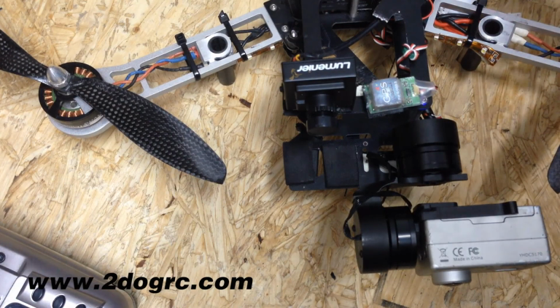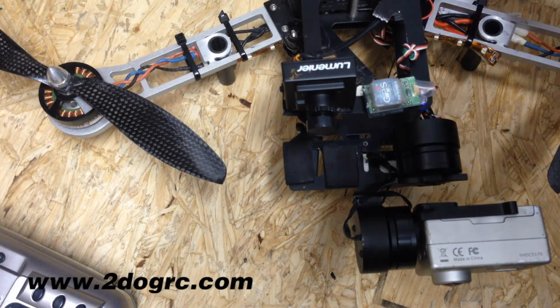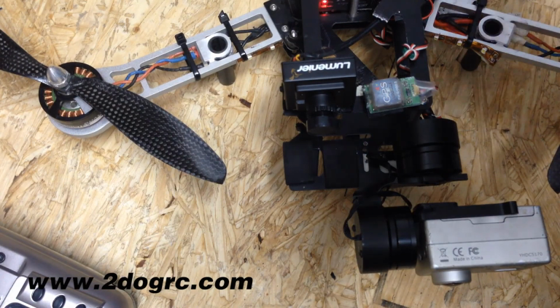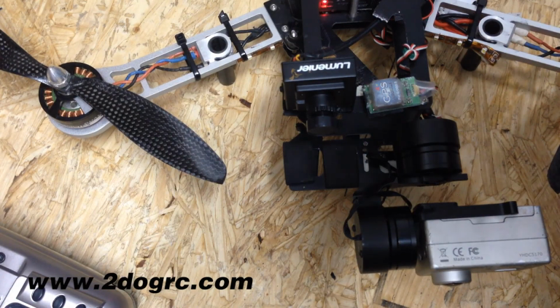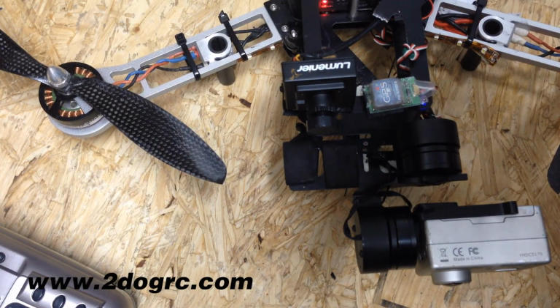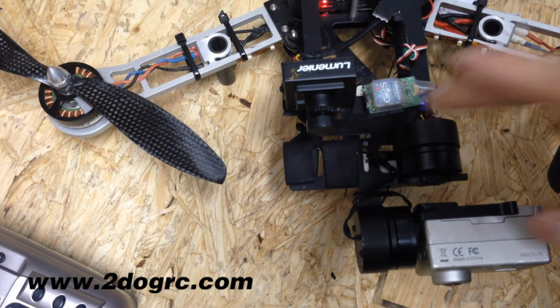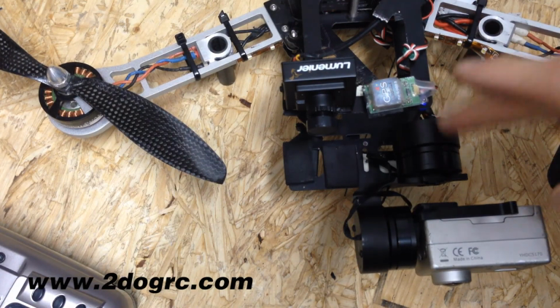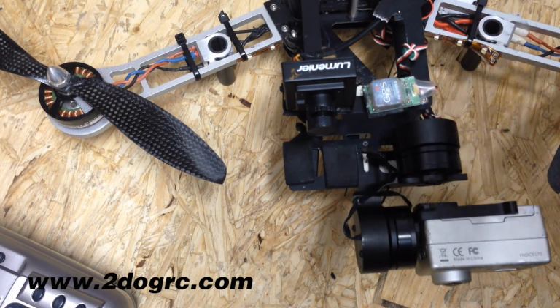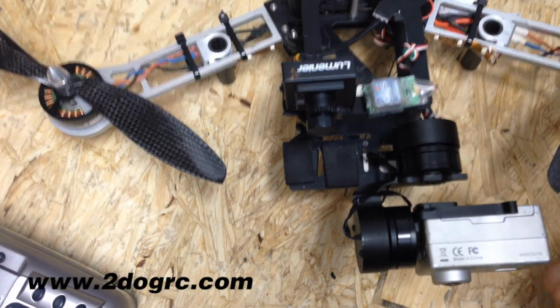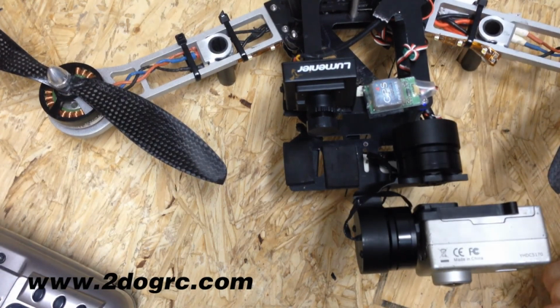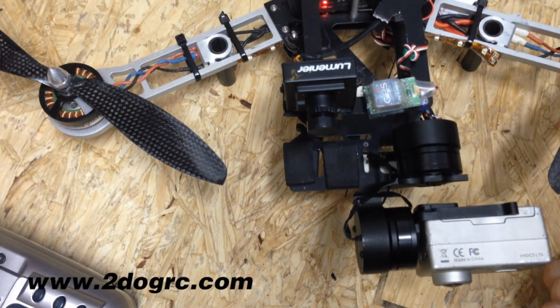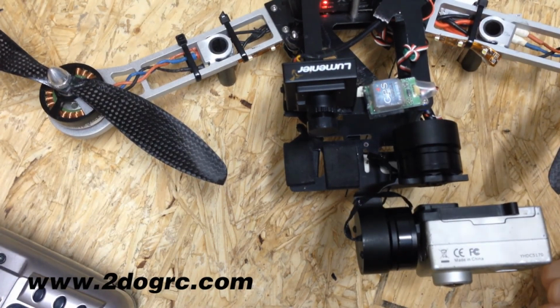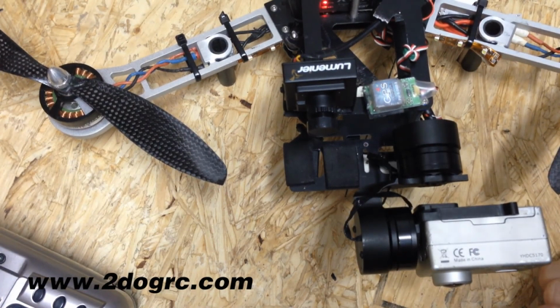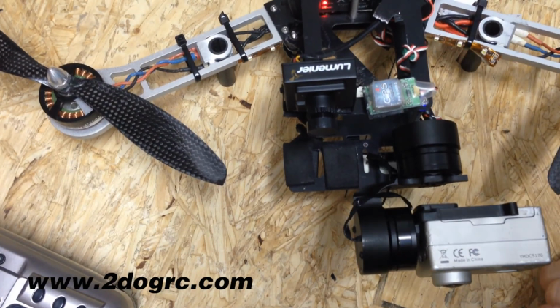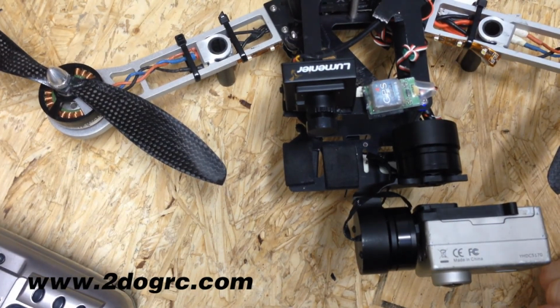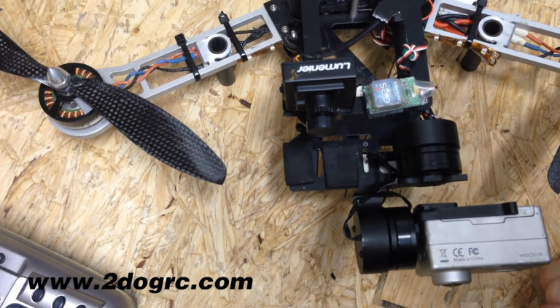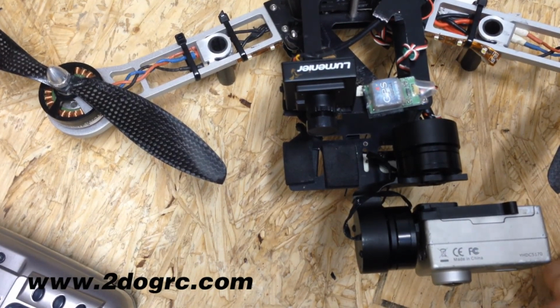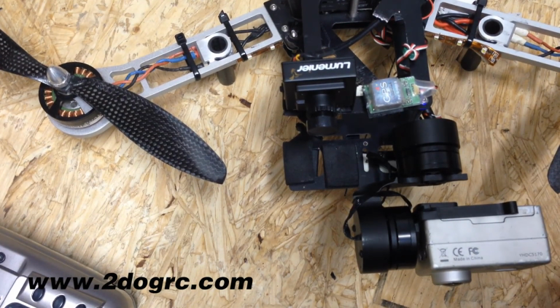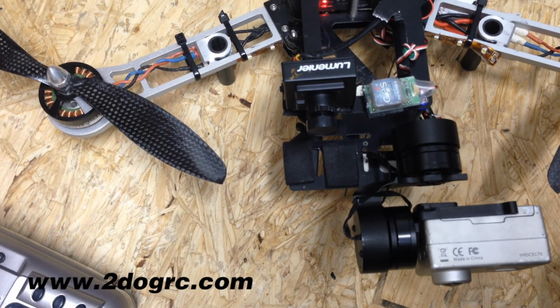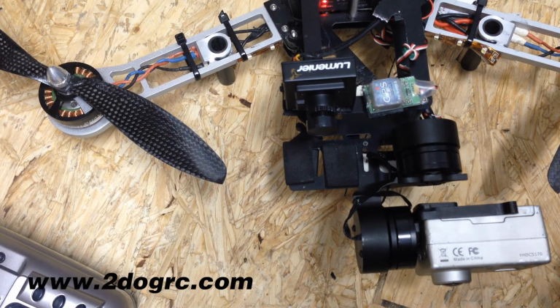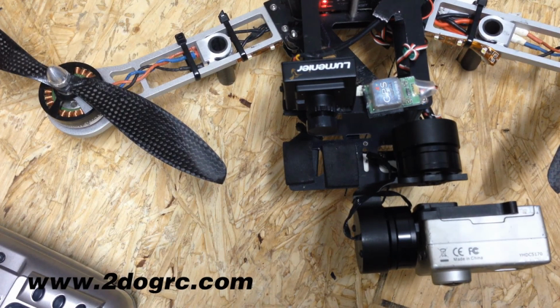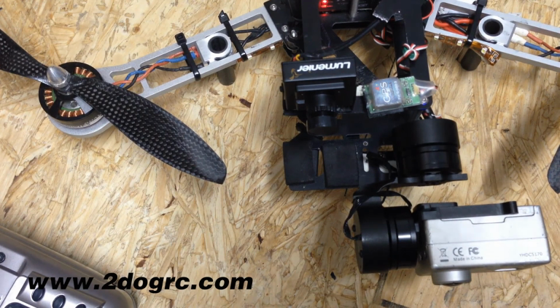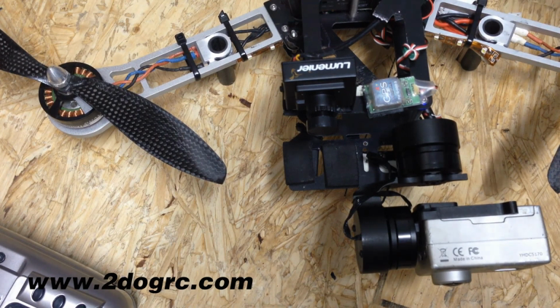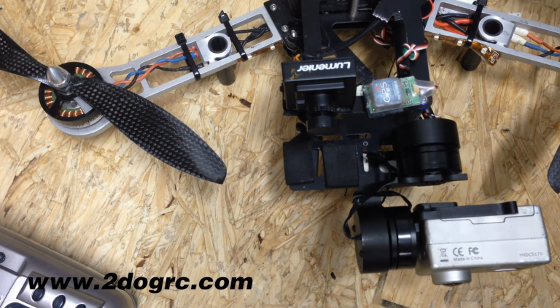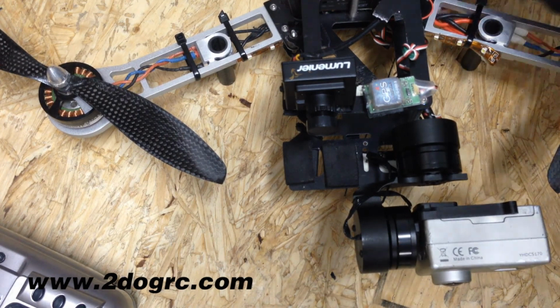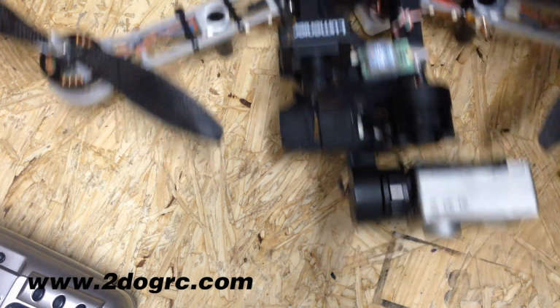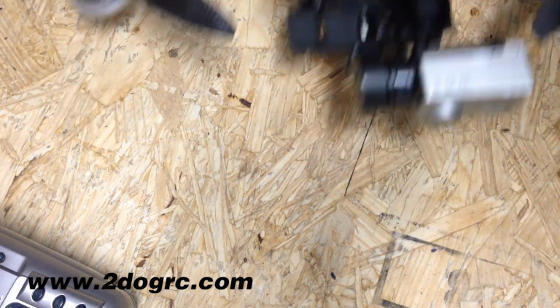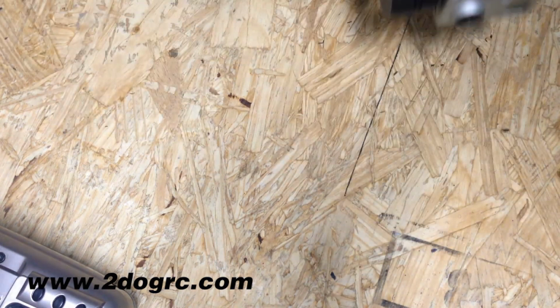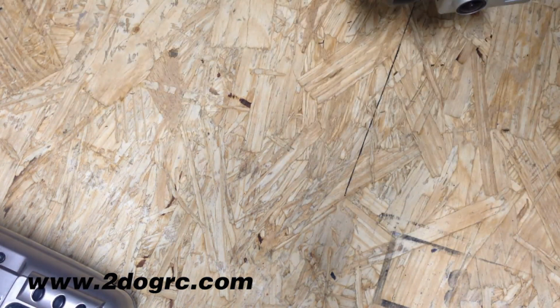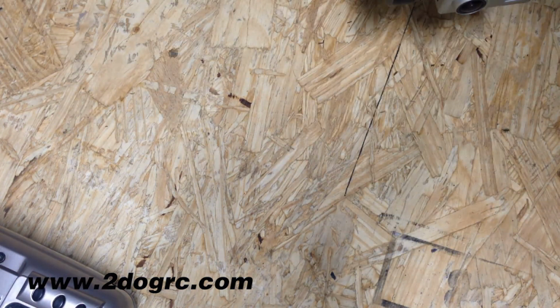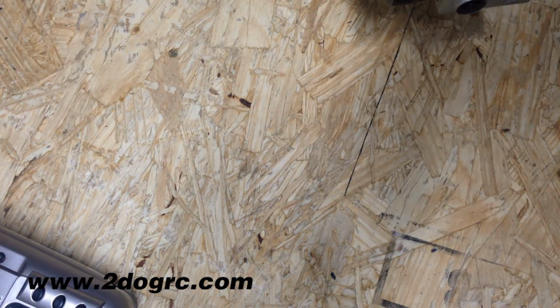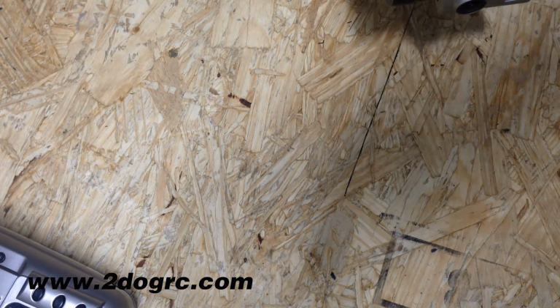Well, thank you. And if you're interested in getting one of these gimbals, we have them at twodogrc.com. Thank you.